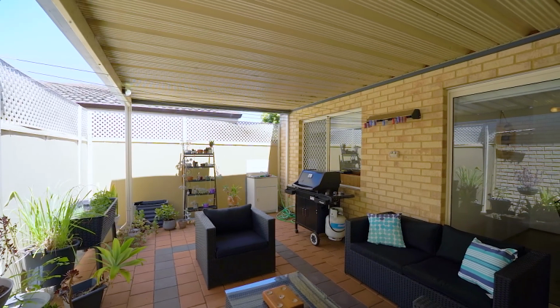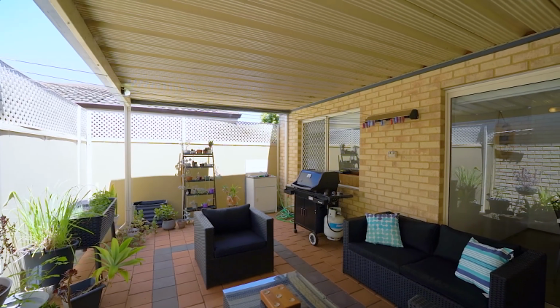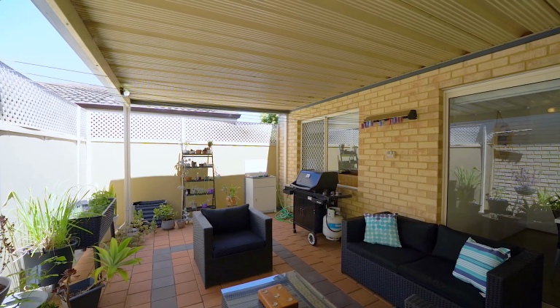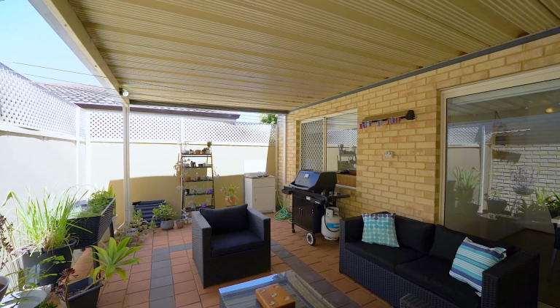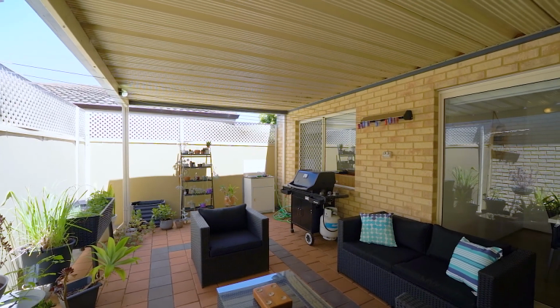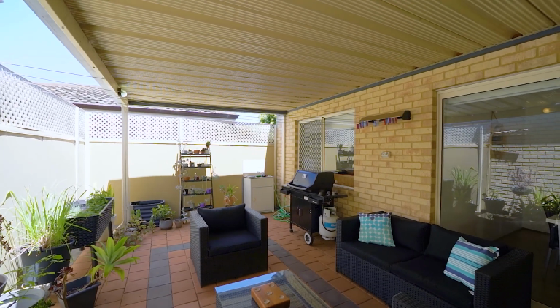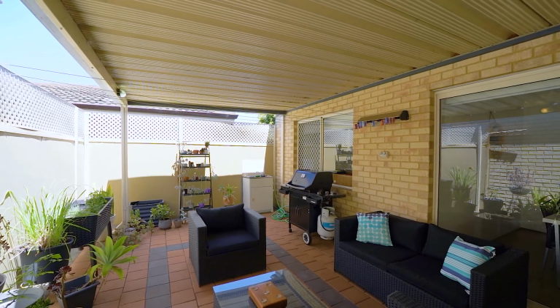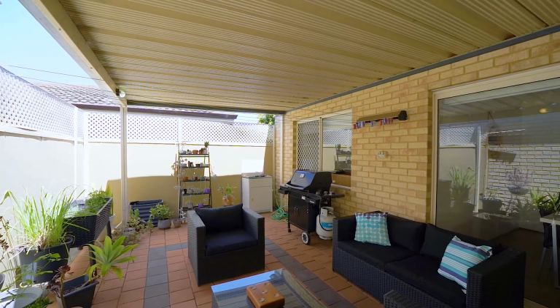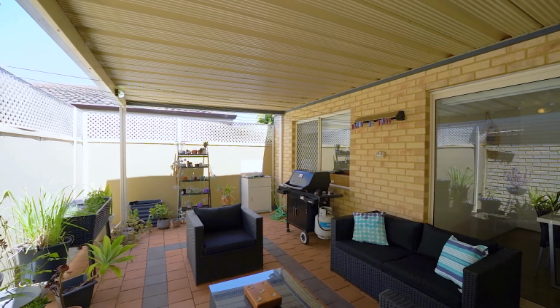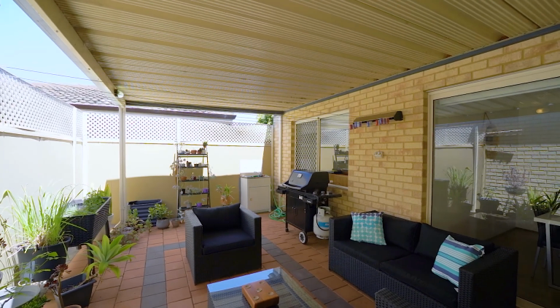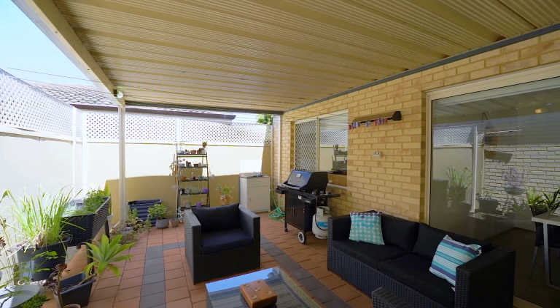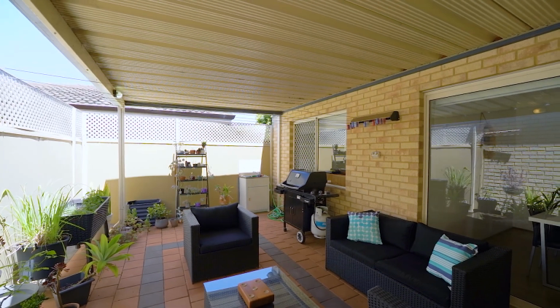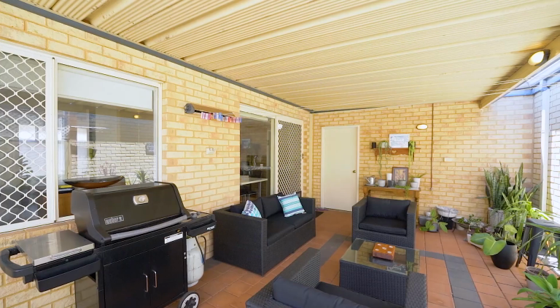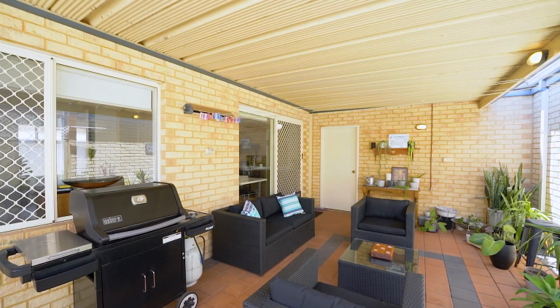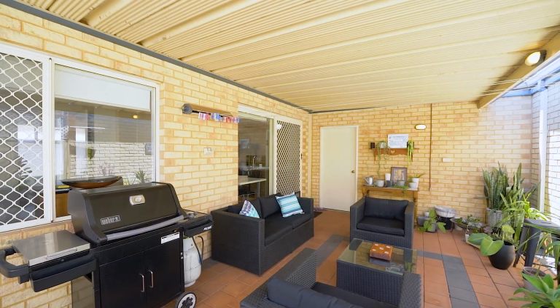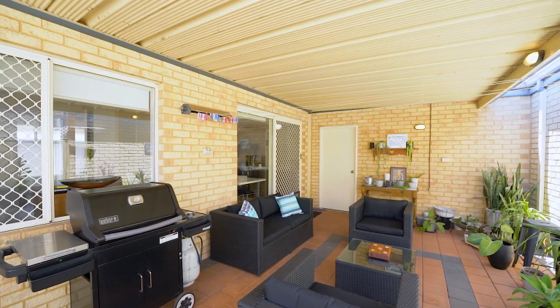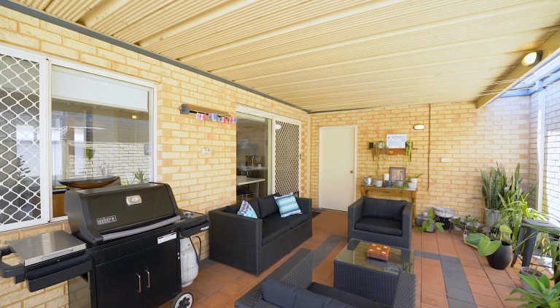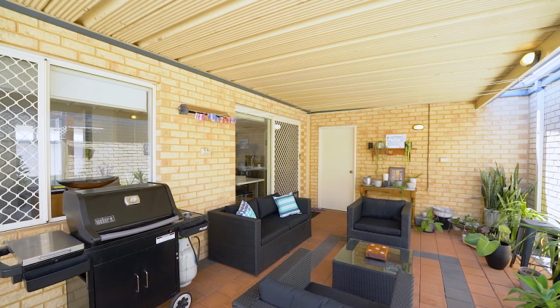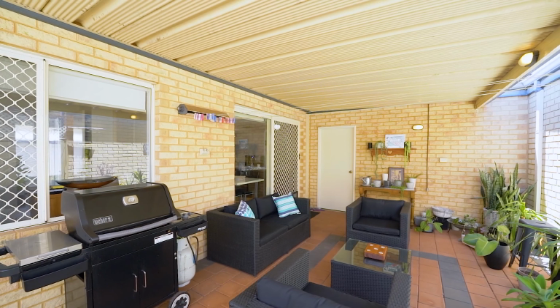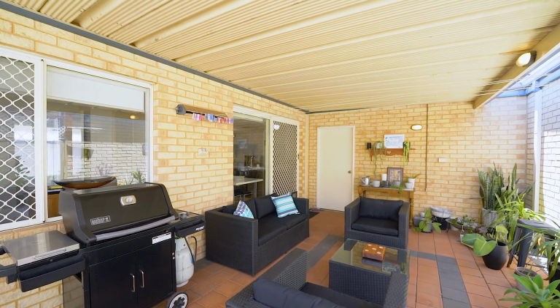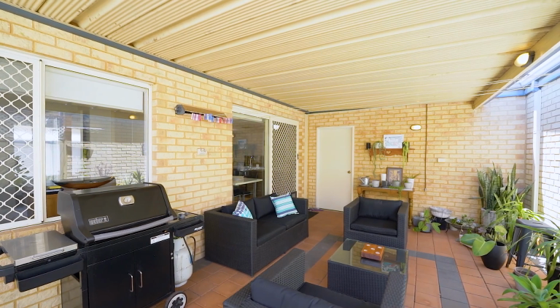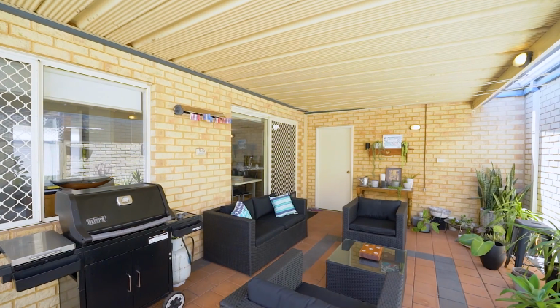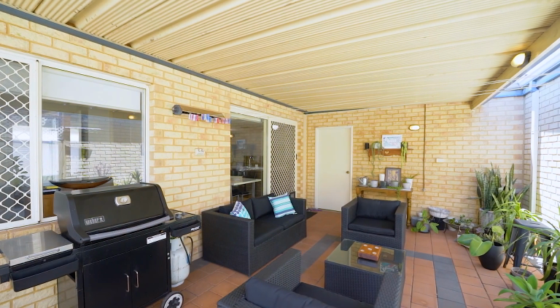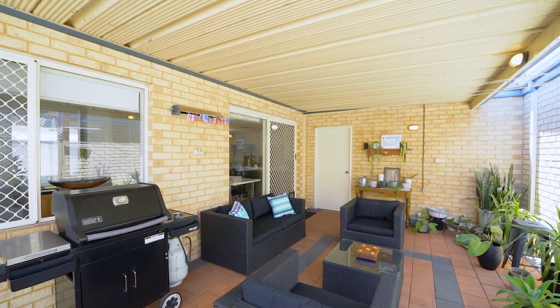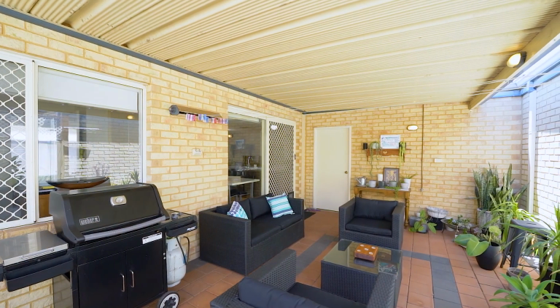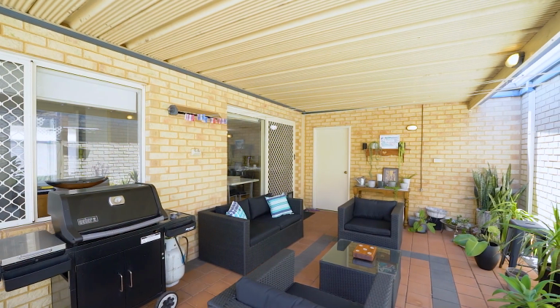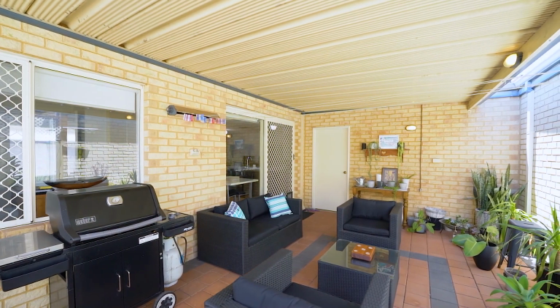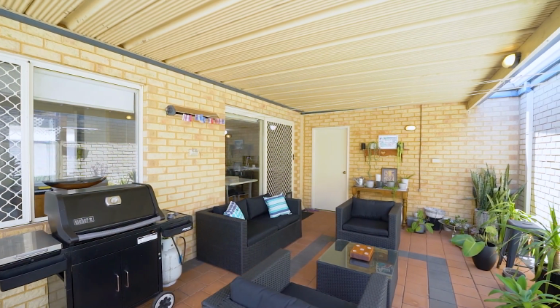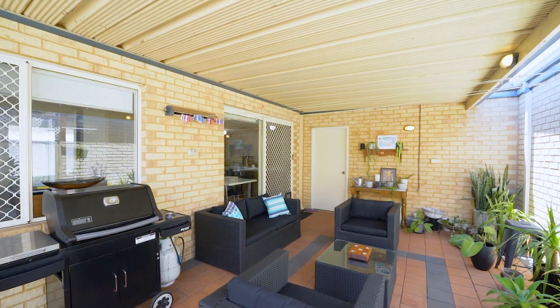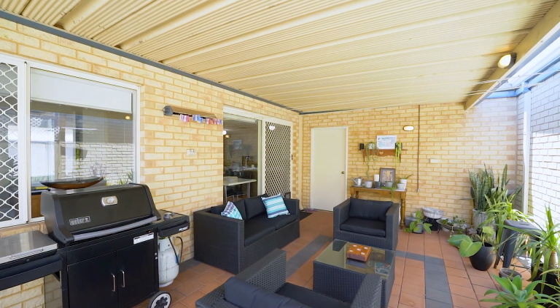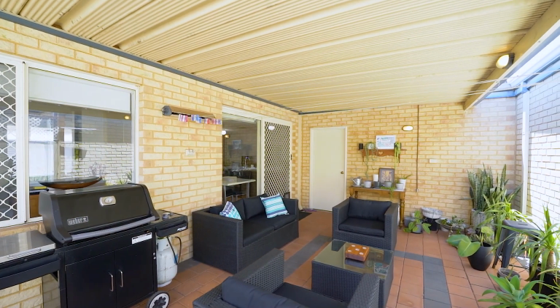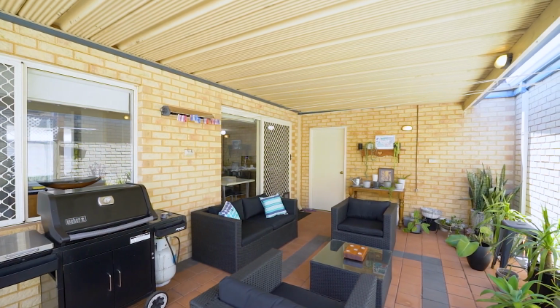I'm Dane Stanley — thank you for viewing this great home and I look forward to seeing you at the next home open.